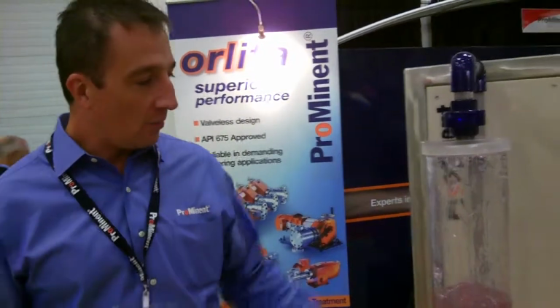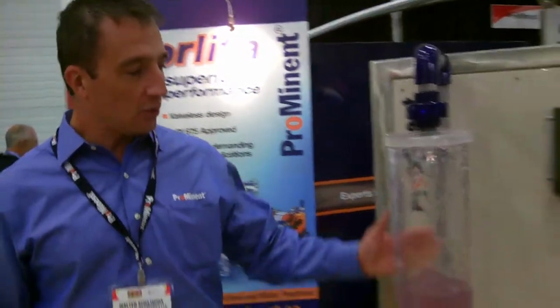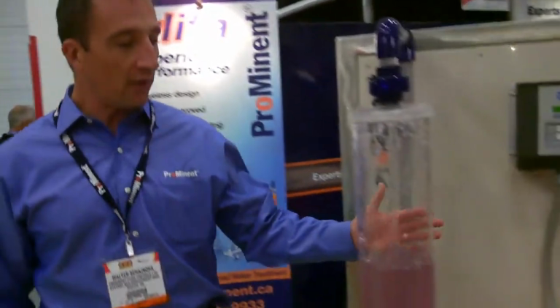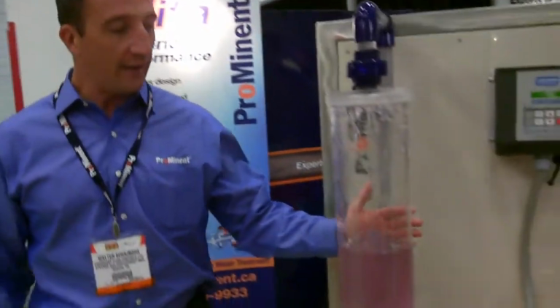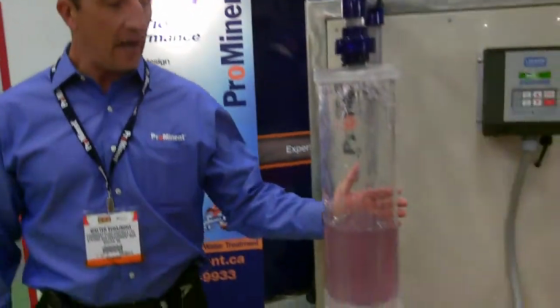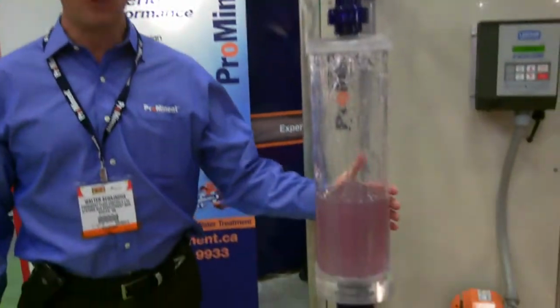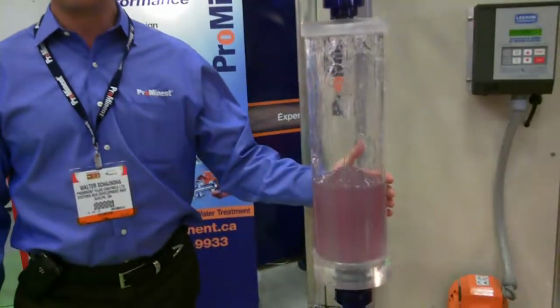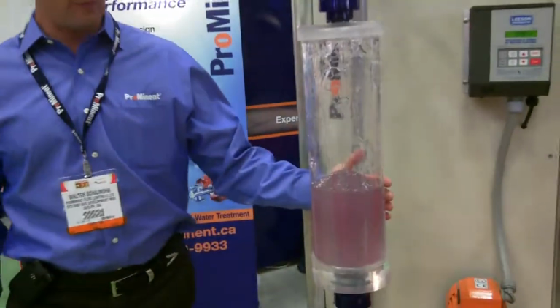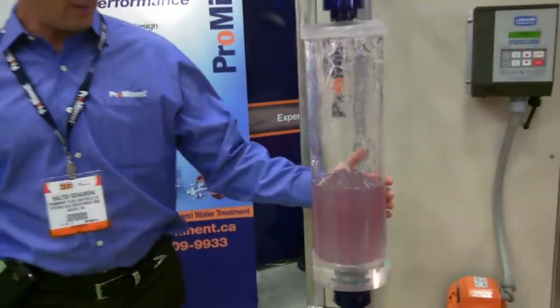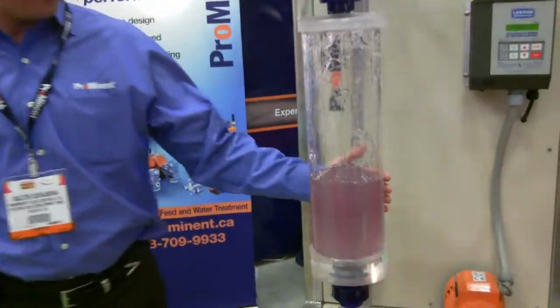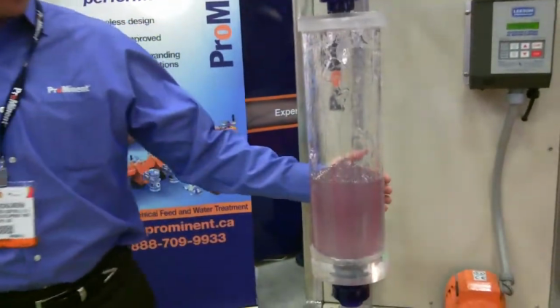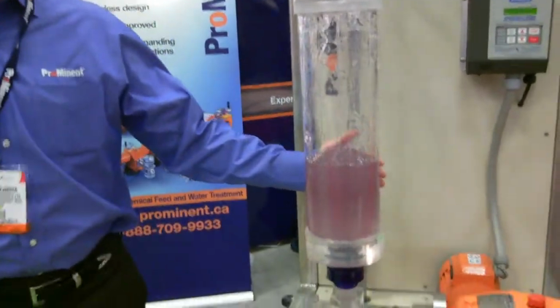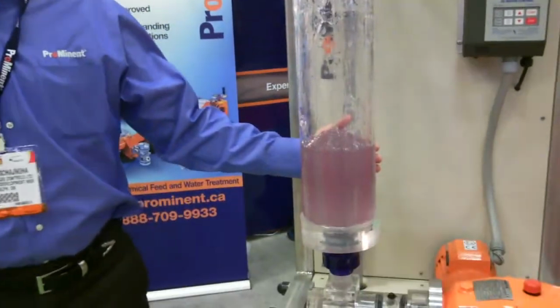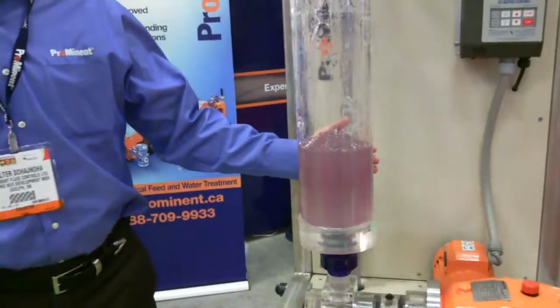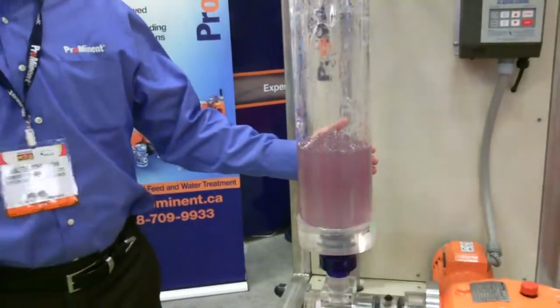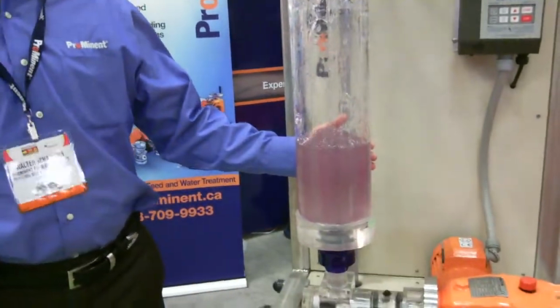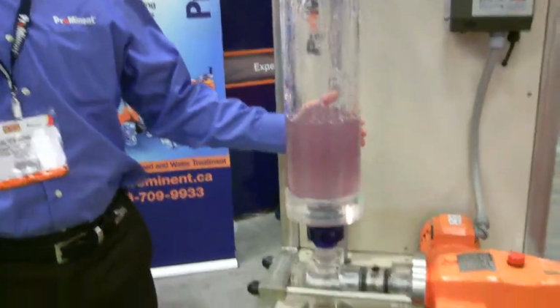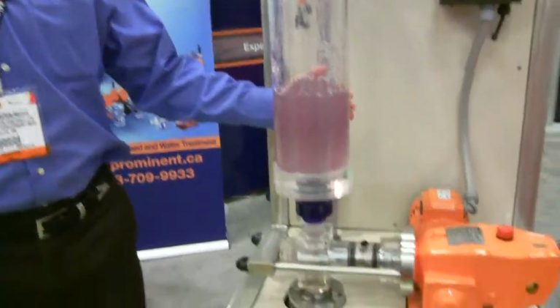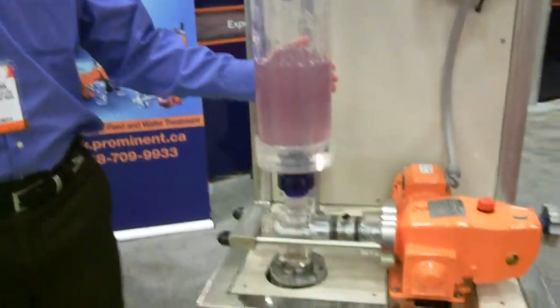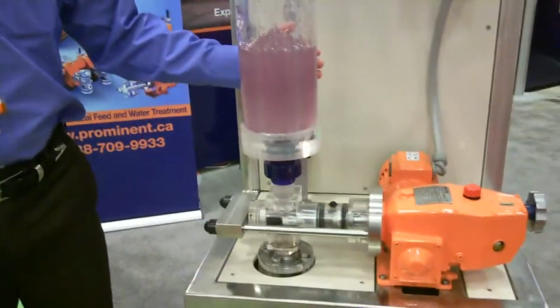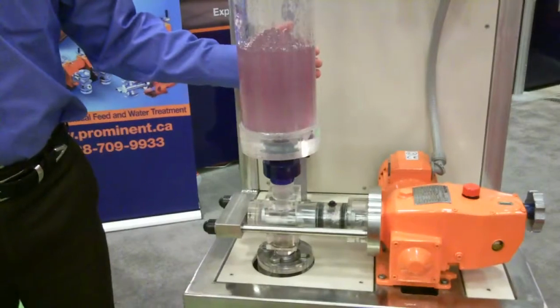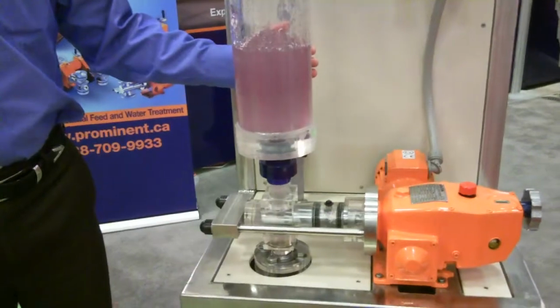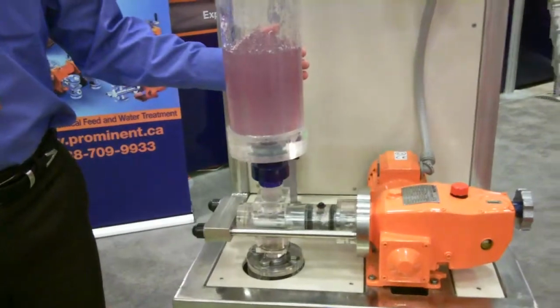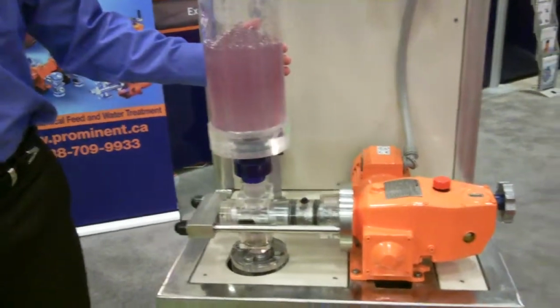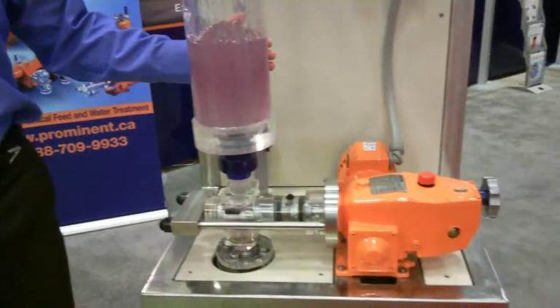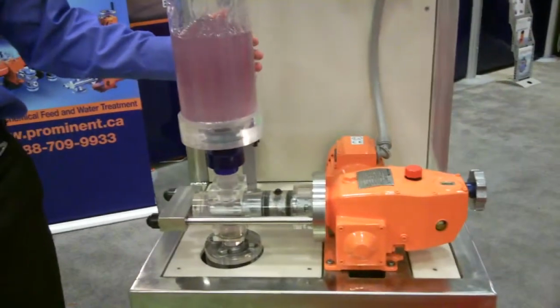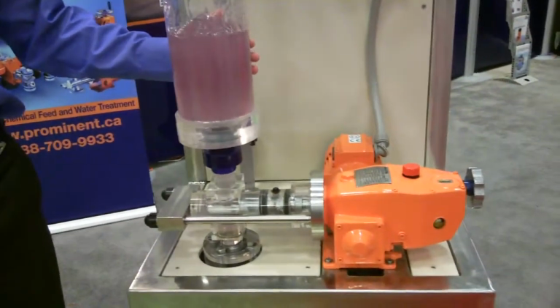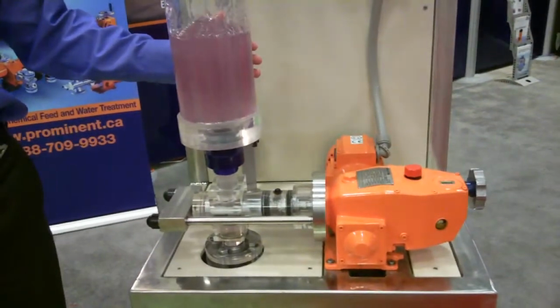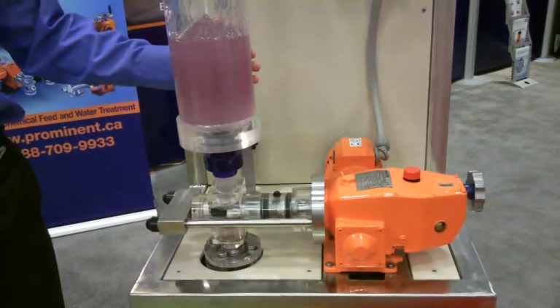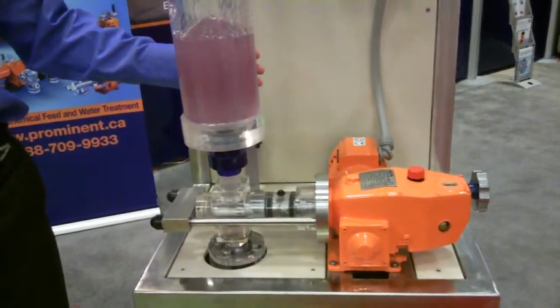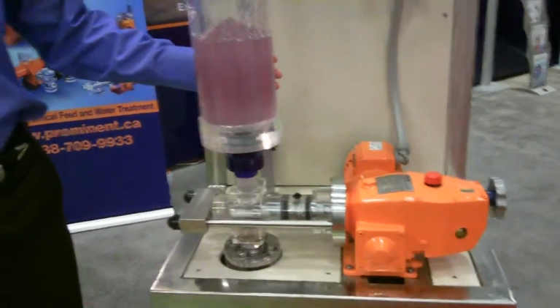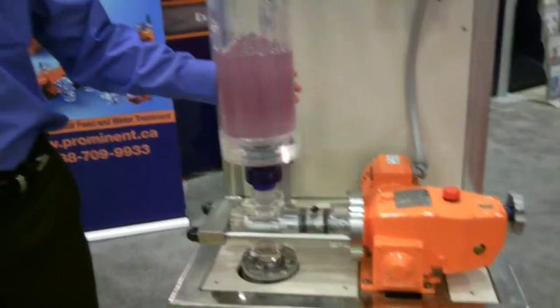What we're showing right now is the pump's ability of handling very thick fluids — polymers, emulsions, demulsifiers, and such.